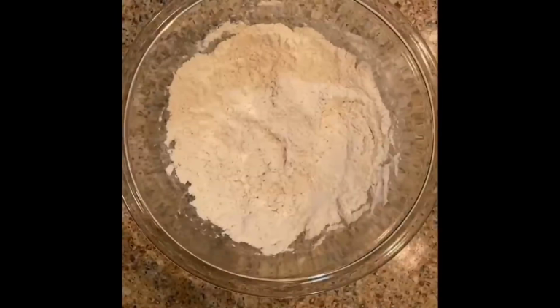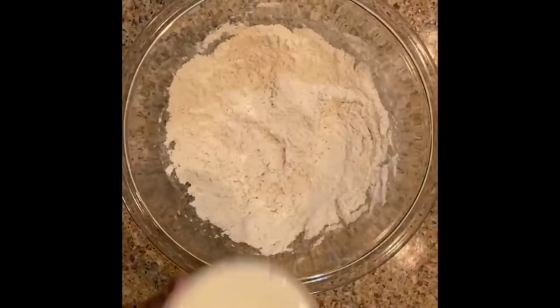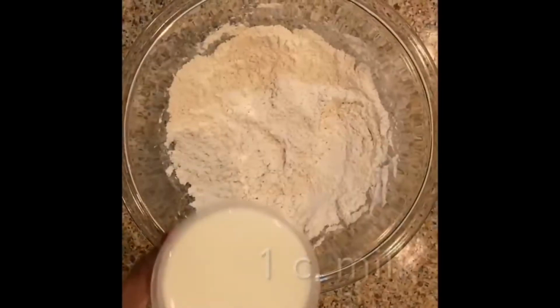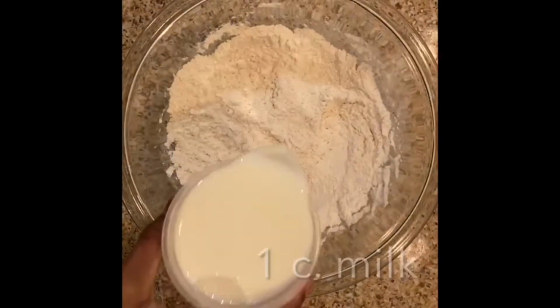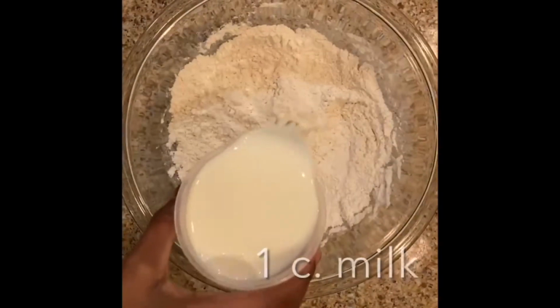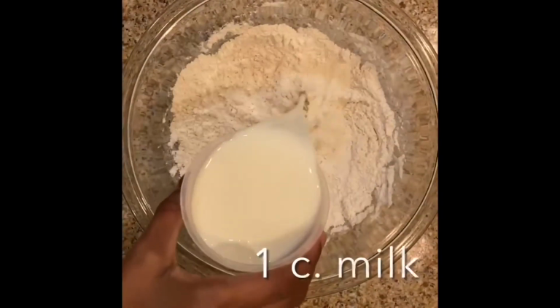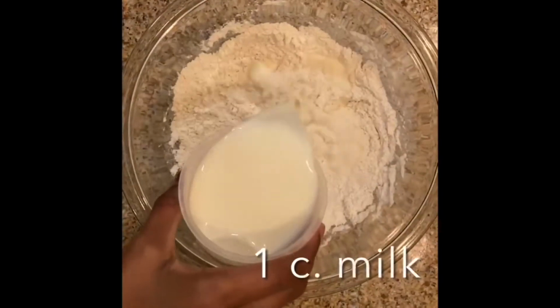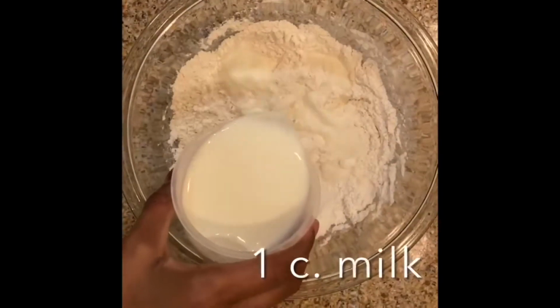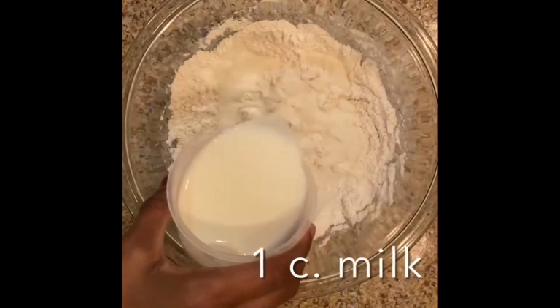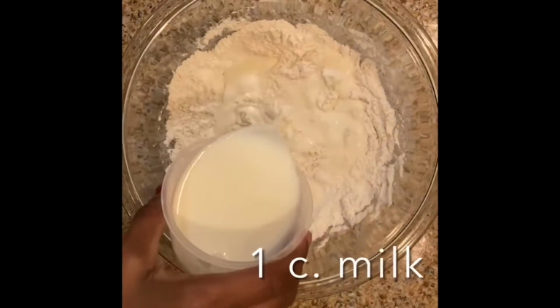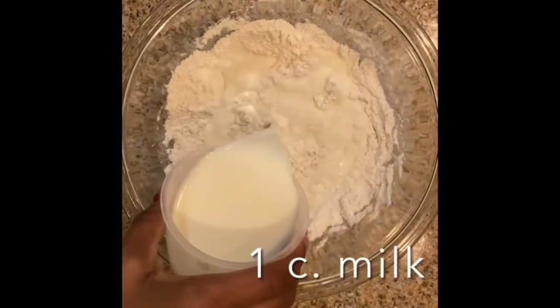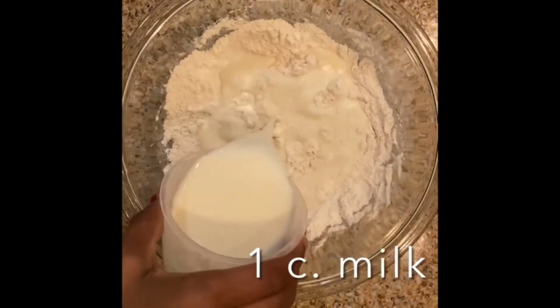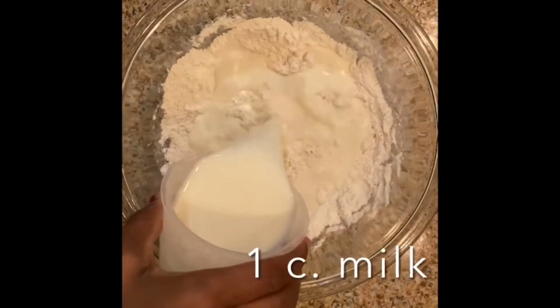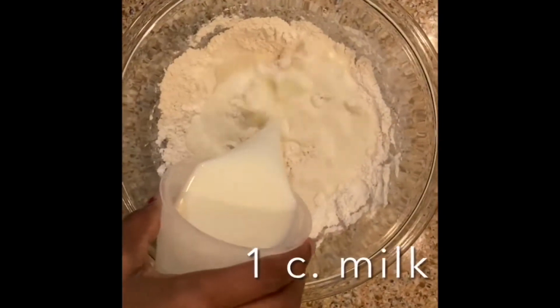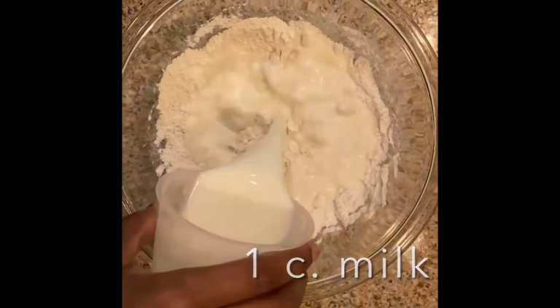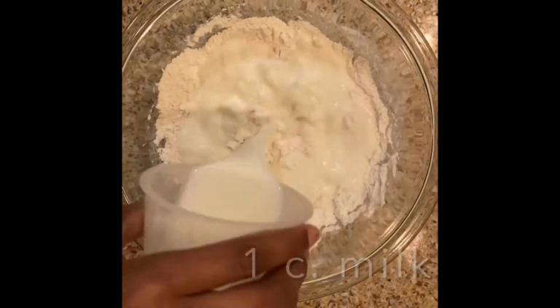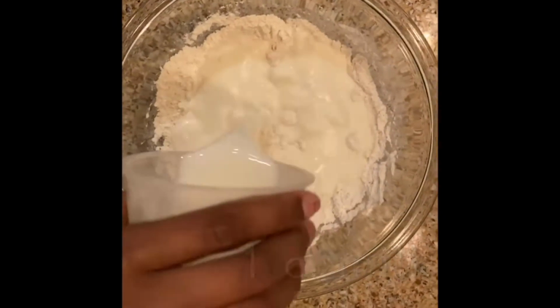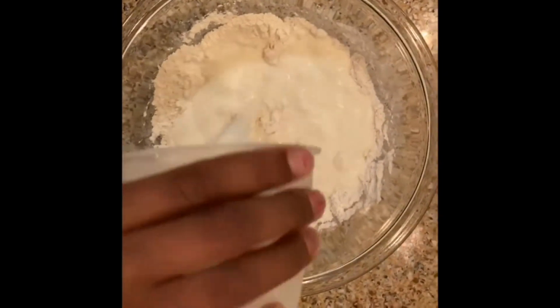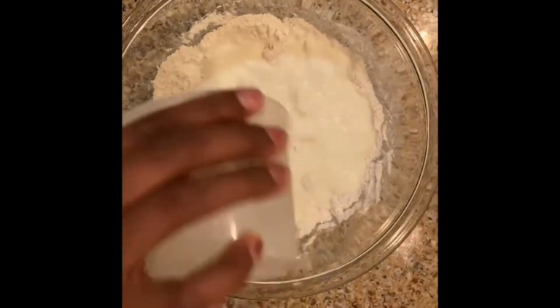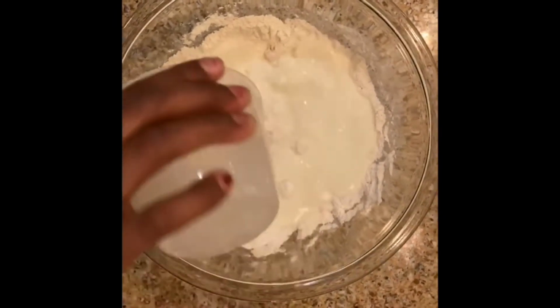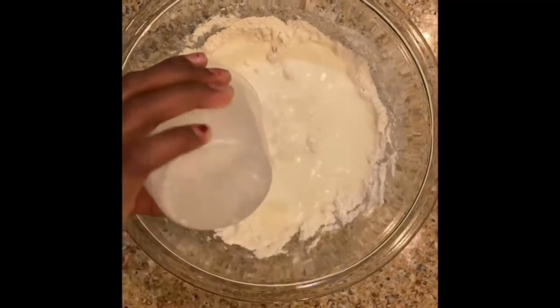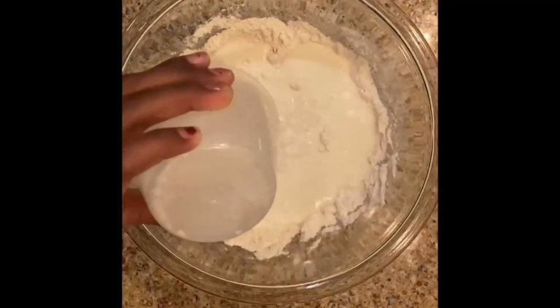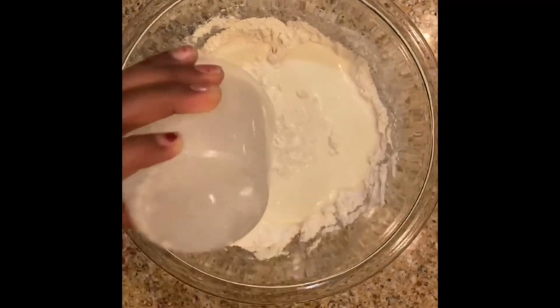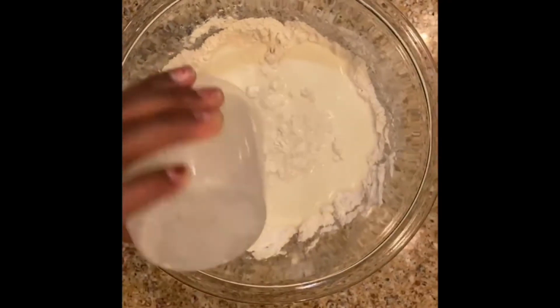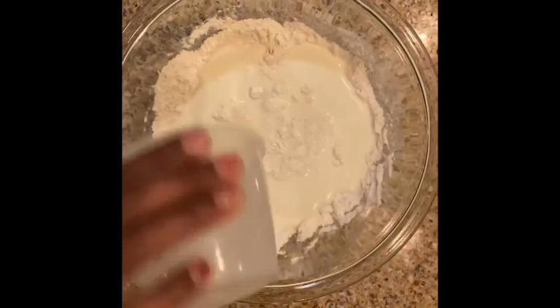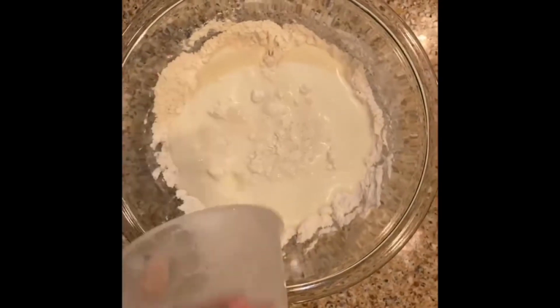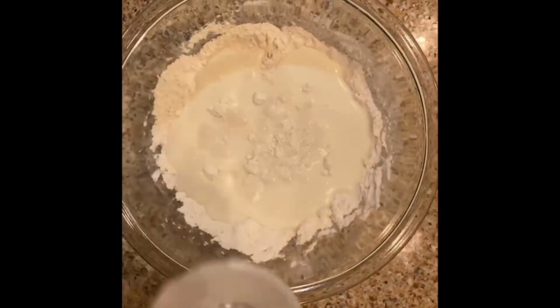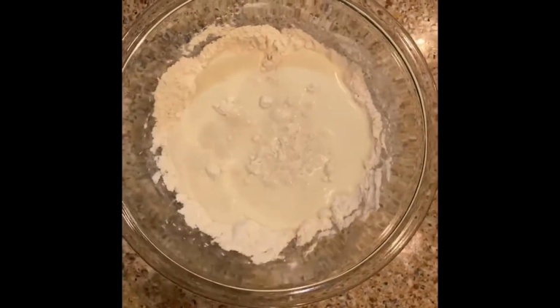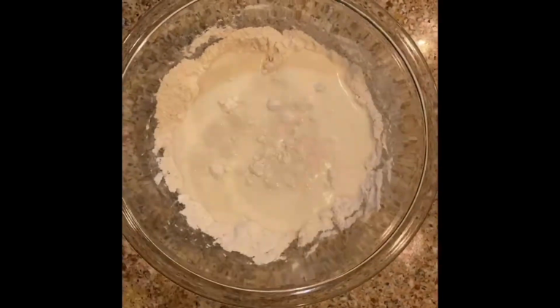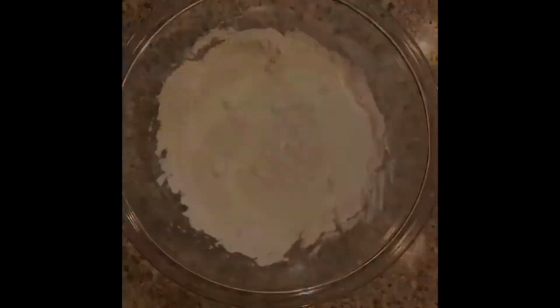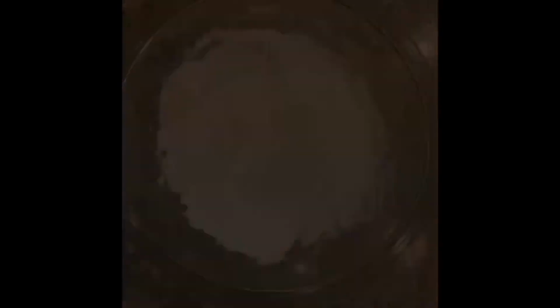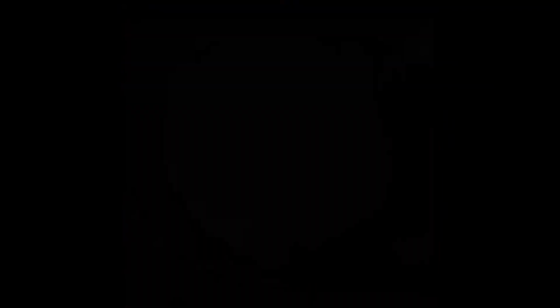After that, you add your milk and water. Mix the batter until there are no clumps.